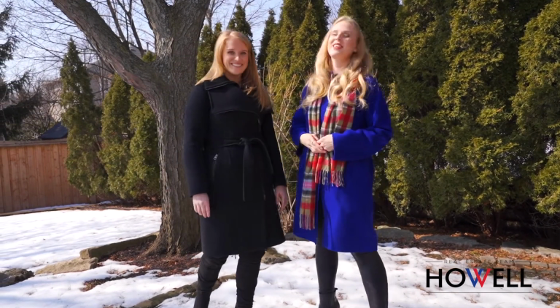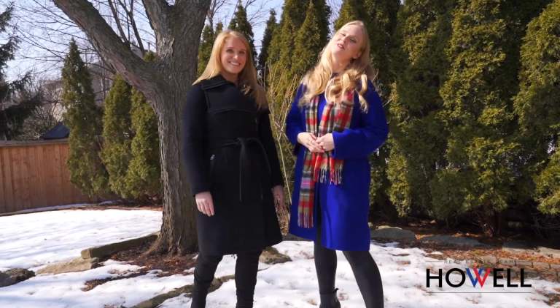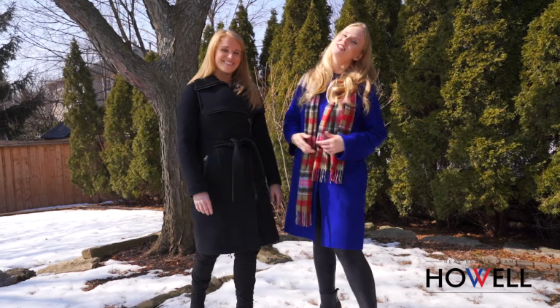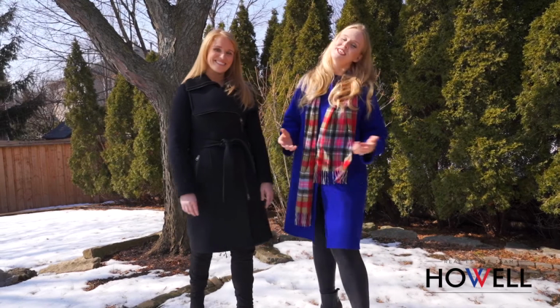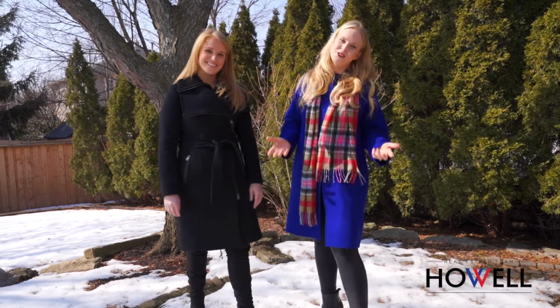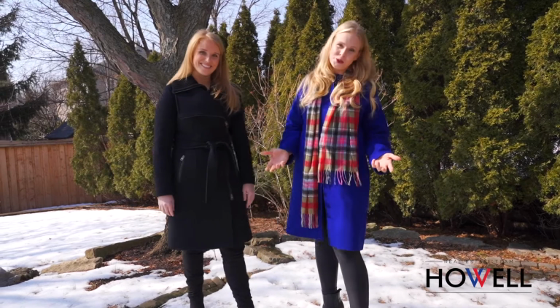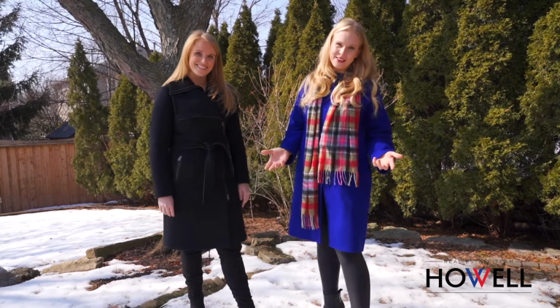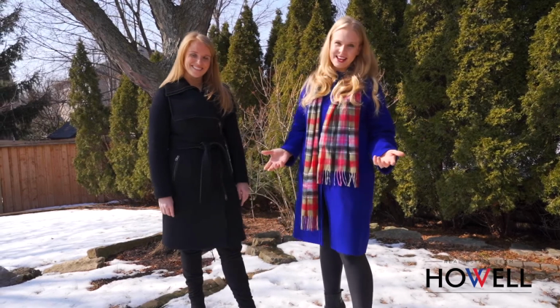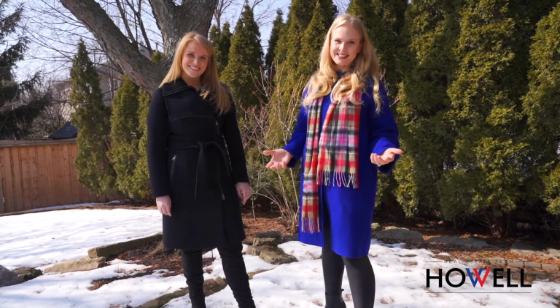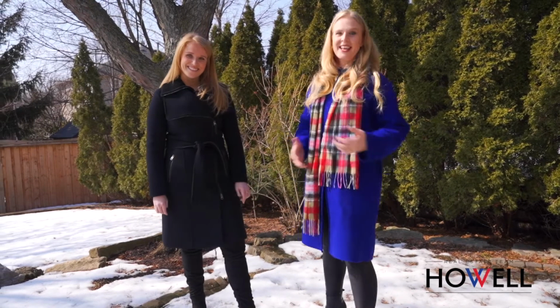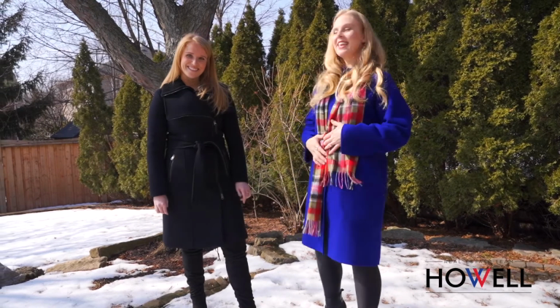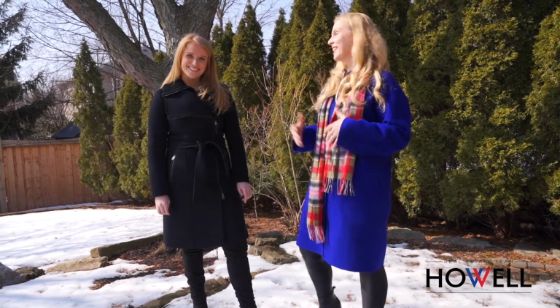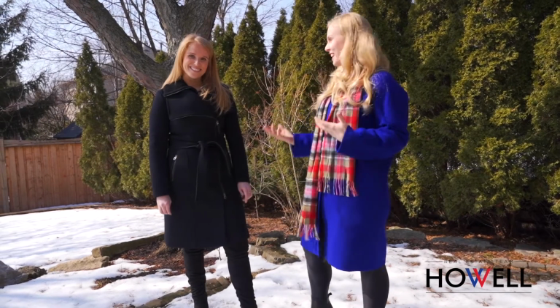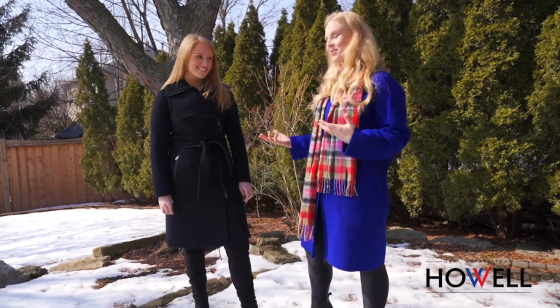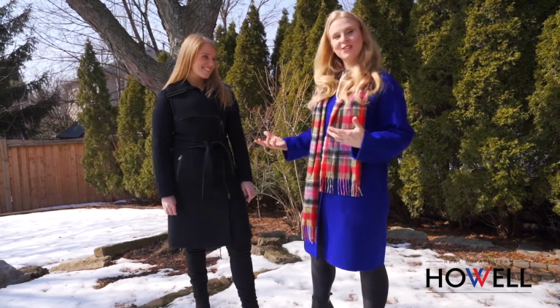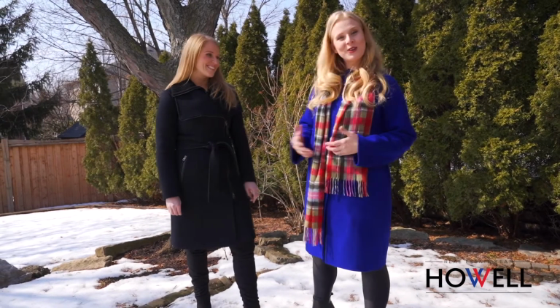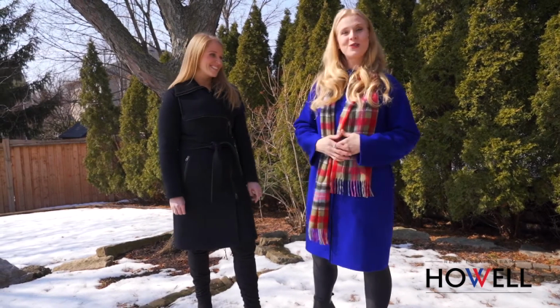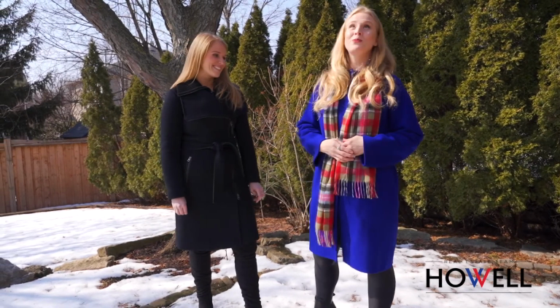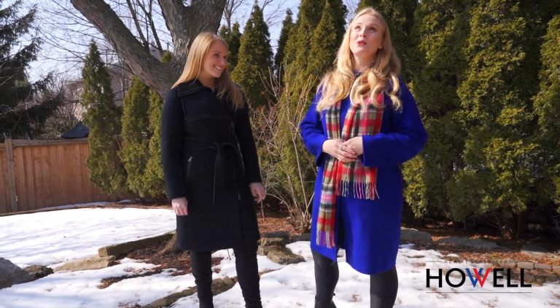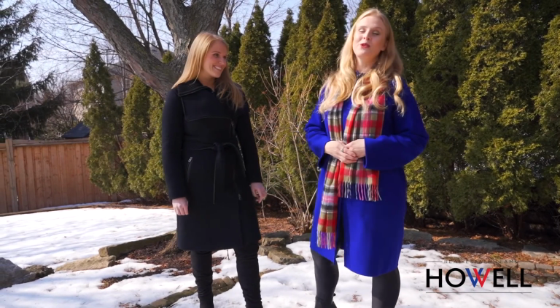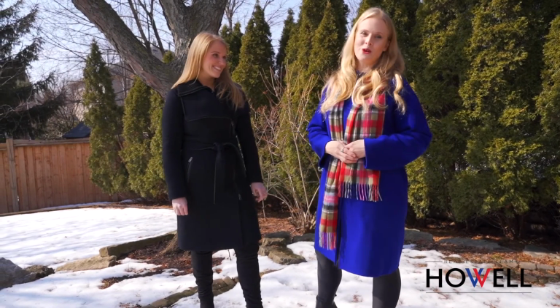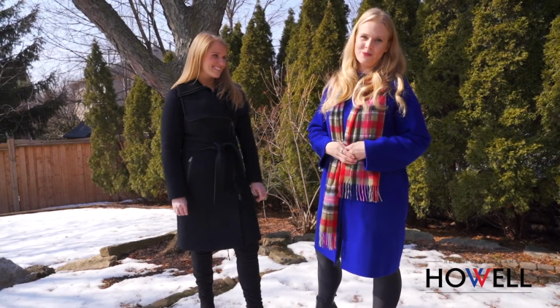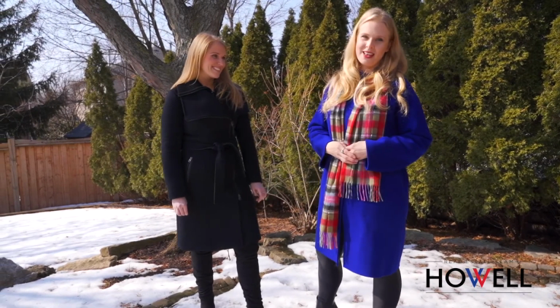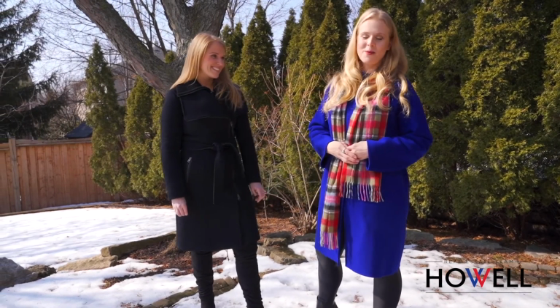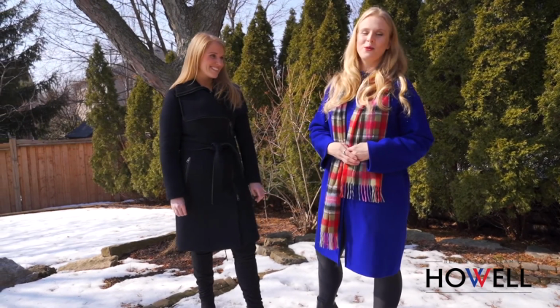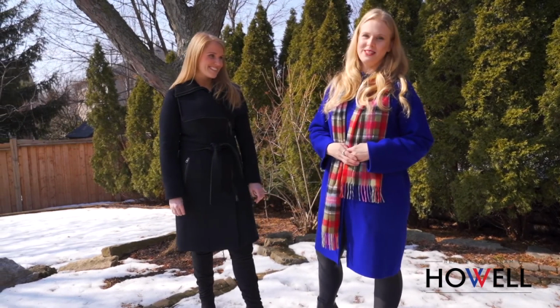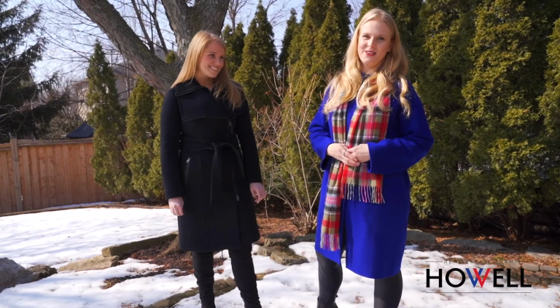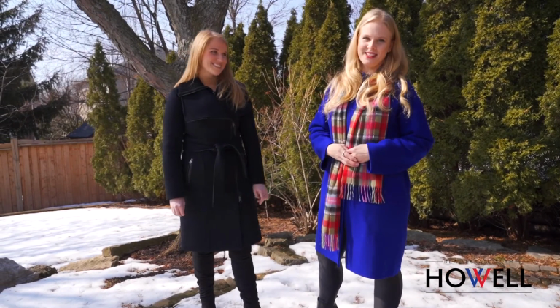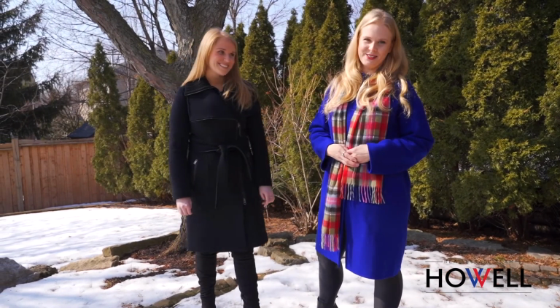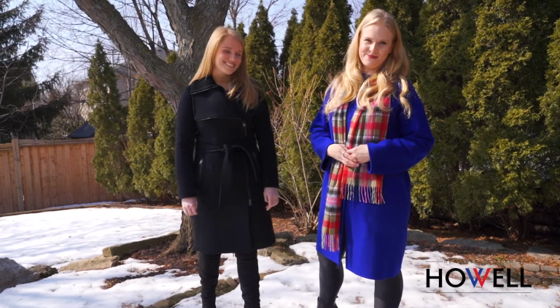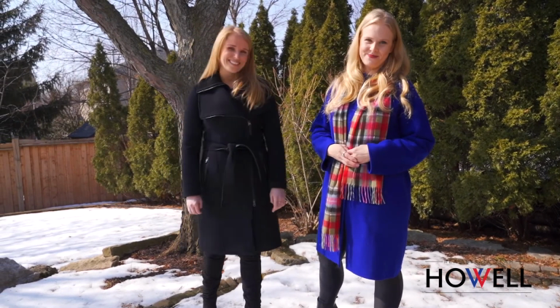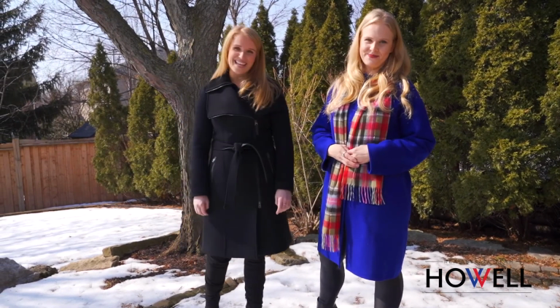Thank you for taking this tour with us. Caitlin and I enjoyed showing you this beautiful home and we hope to see you again soon. Thanks.